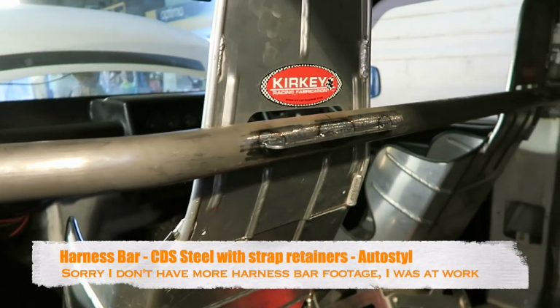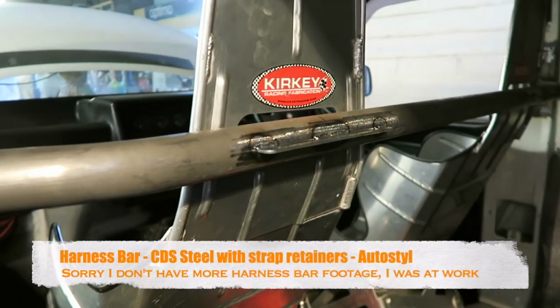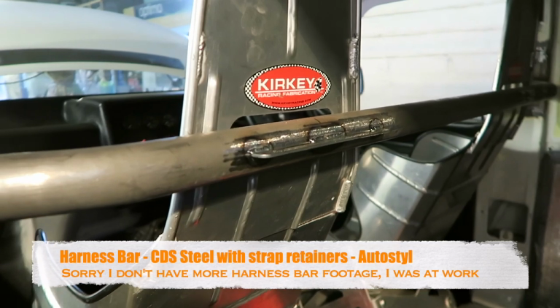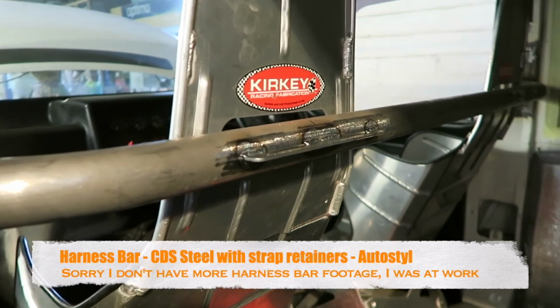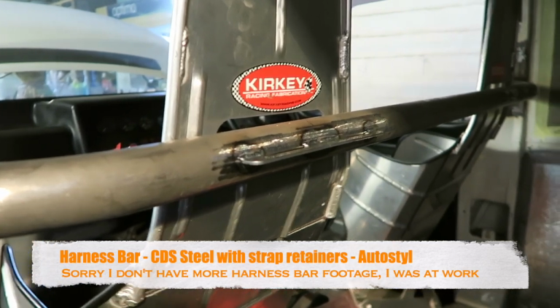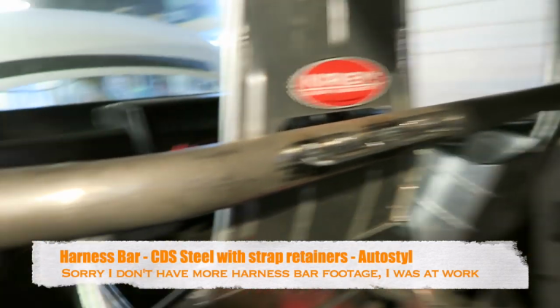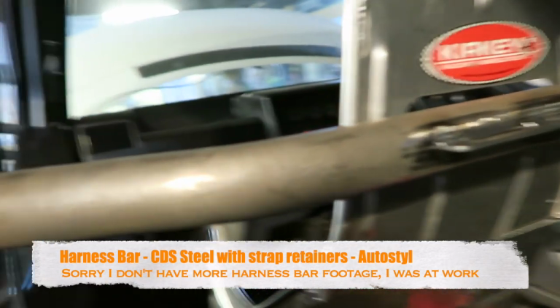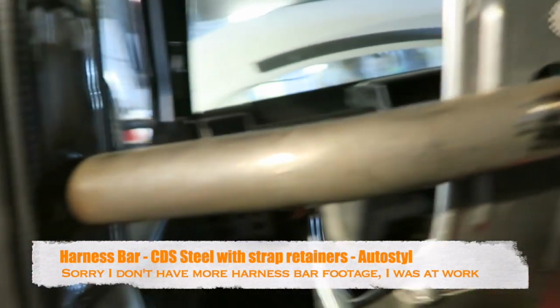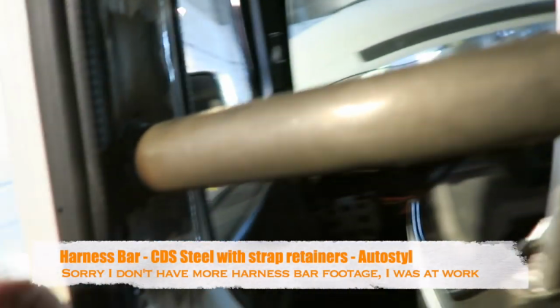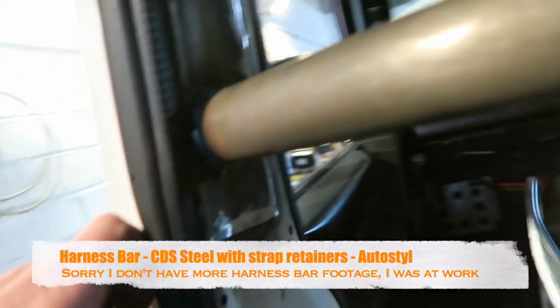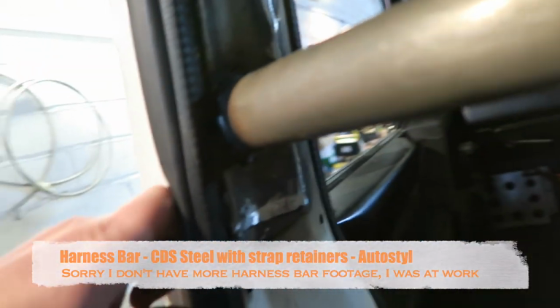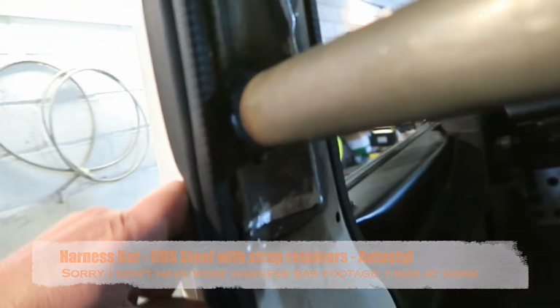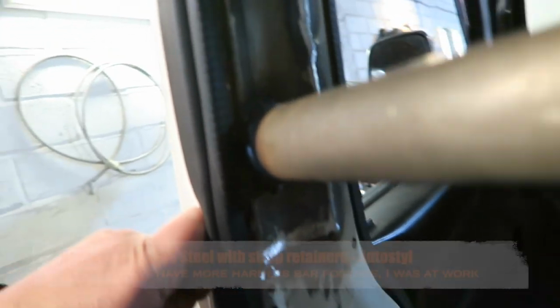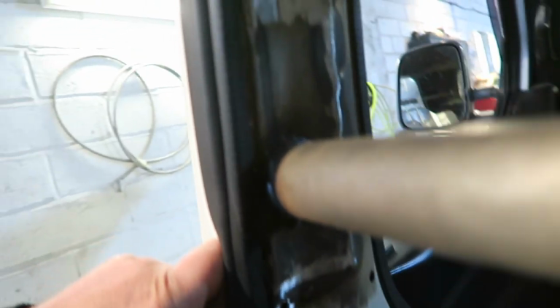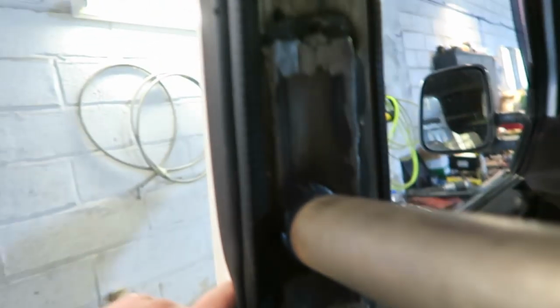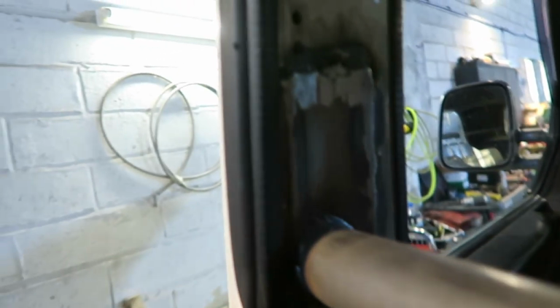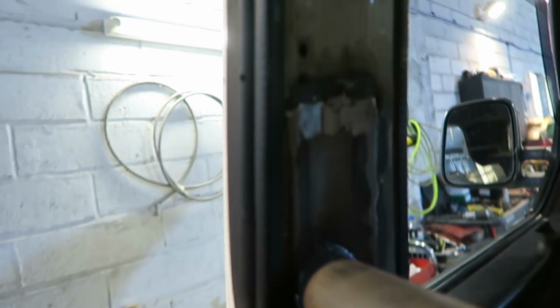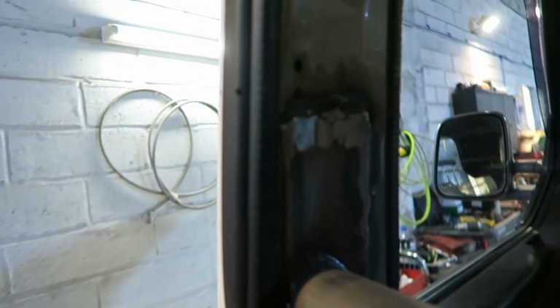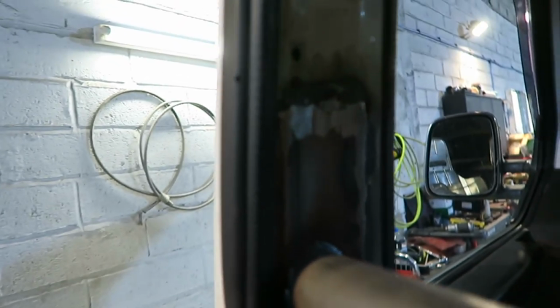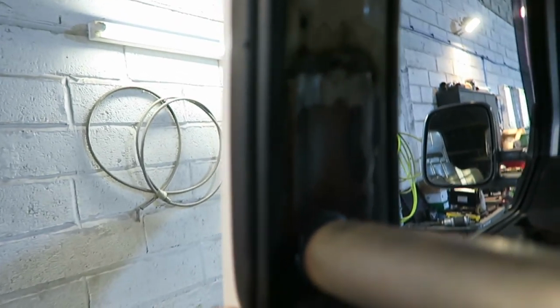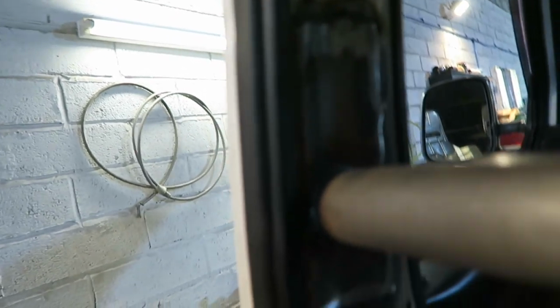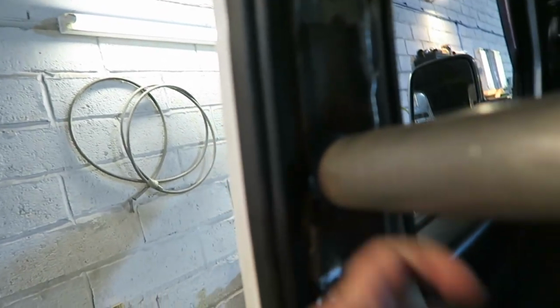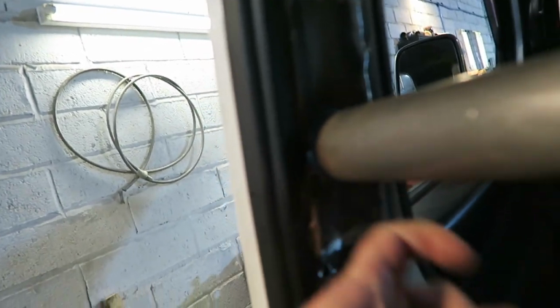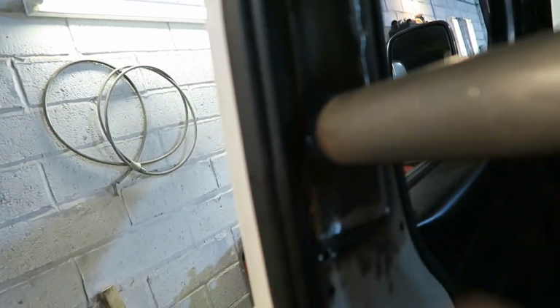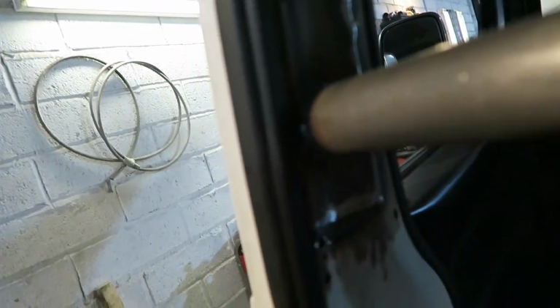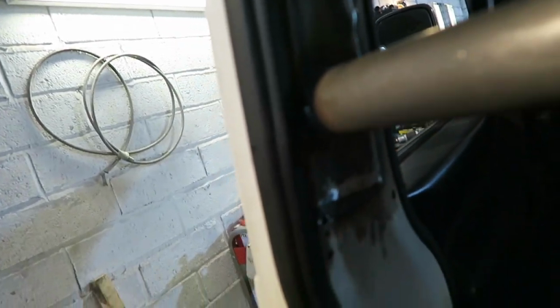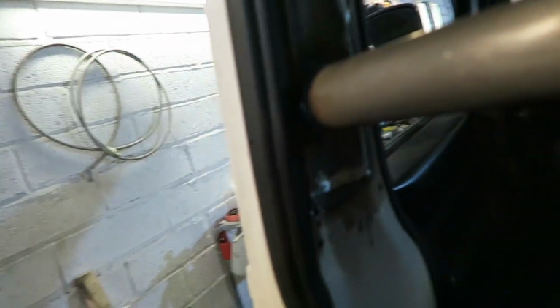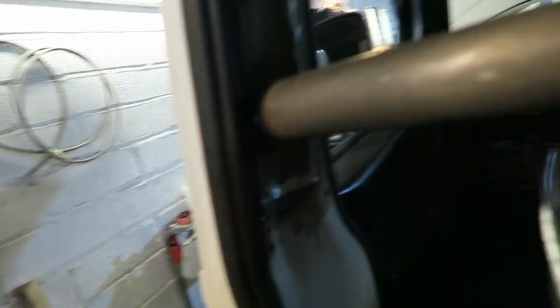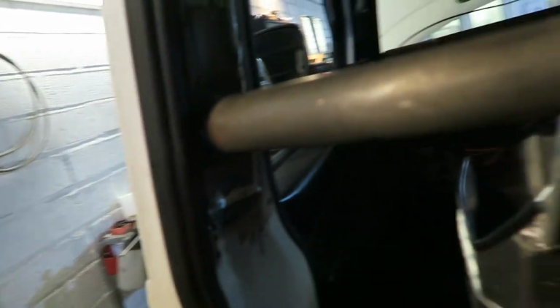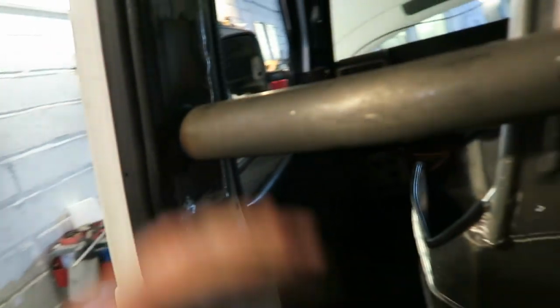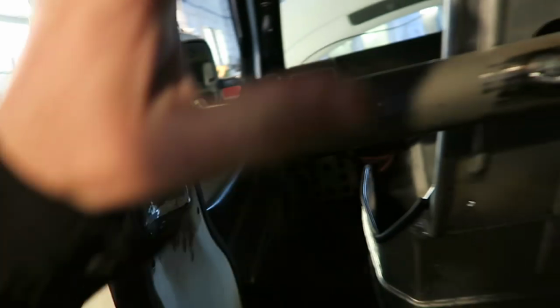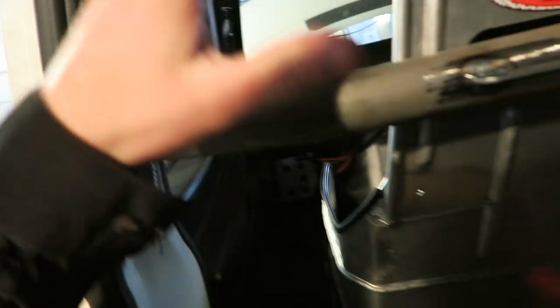Harness bars are in — check this out. All blended into the pillars with a nice plate to make sure it's nice and strong.